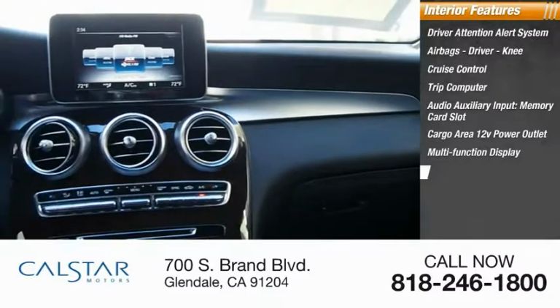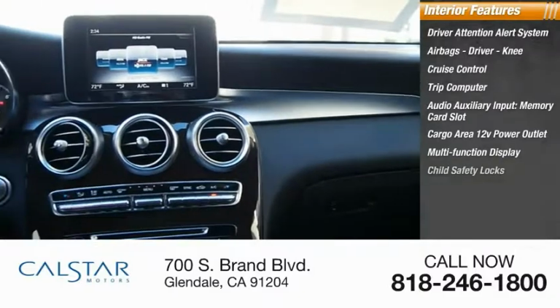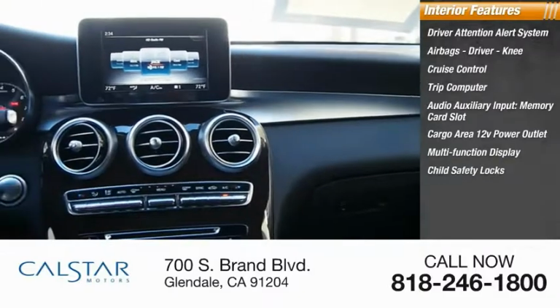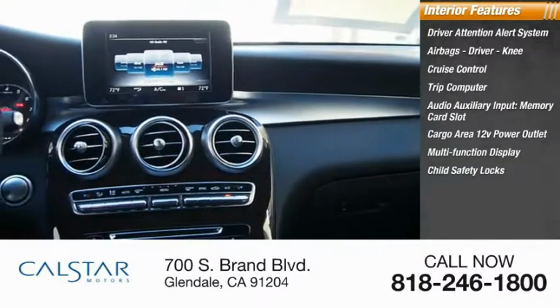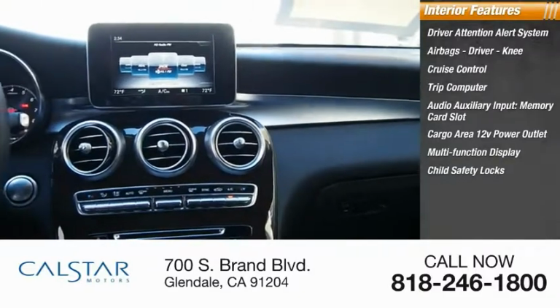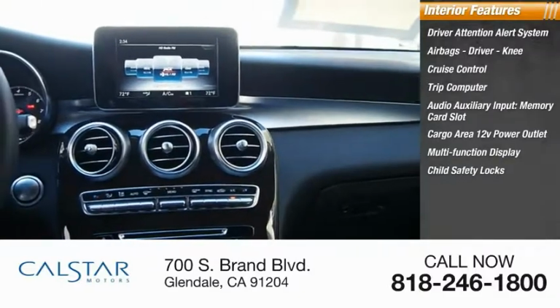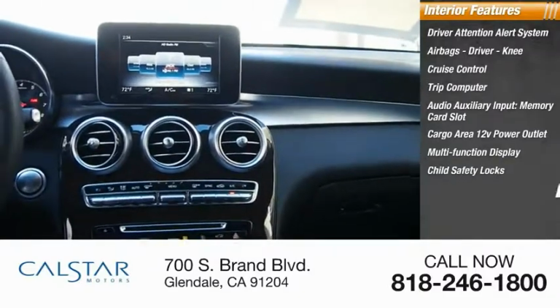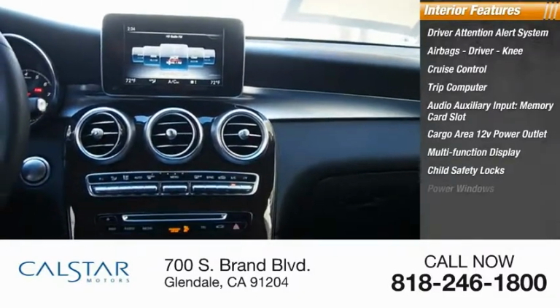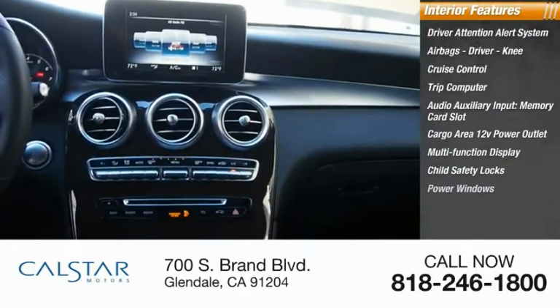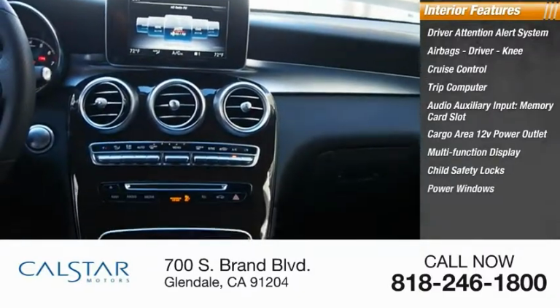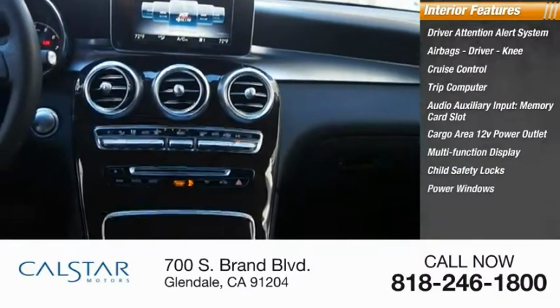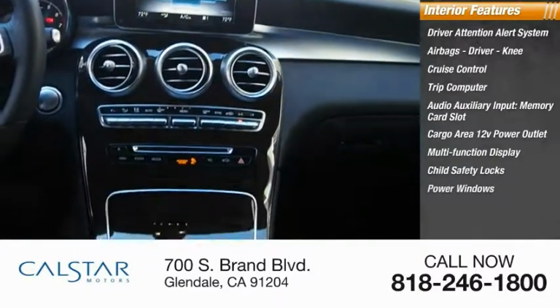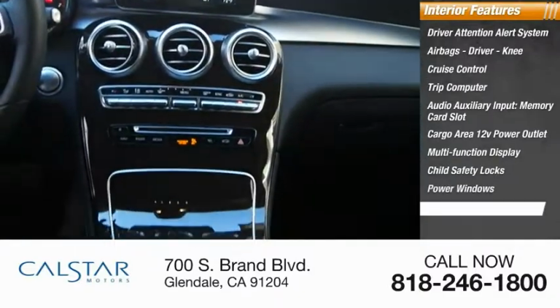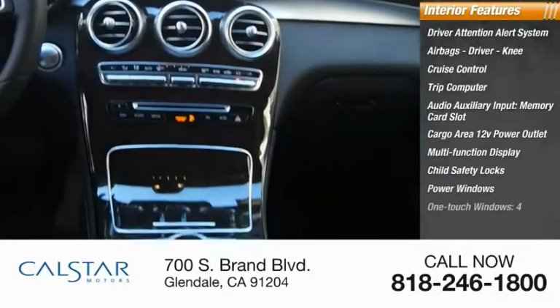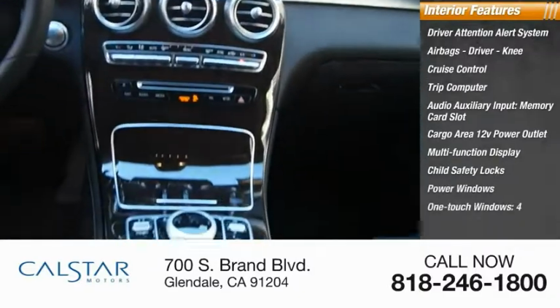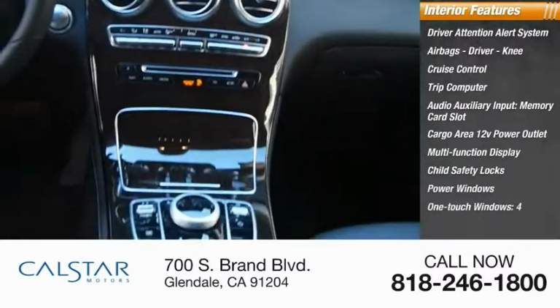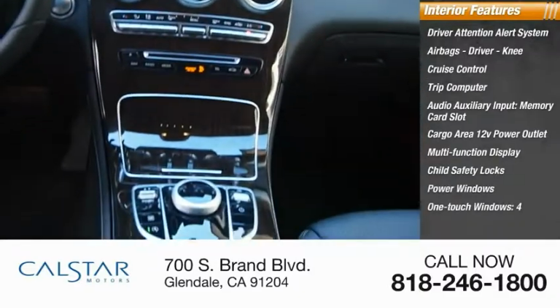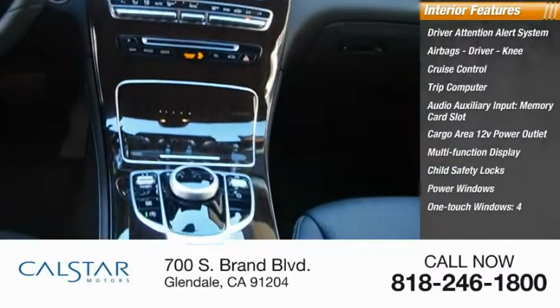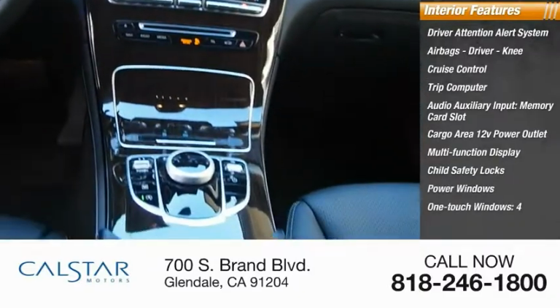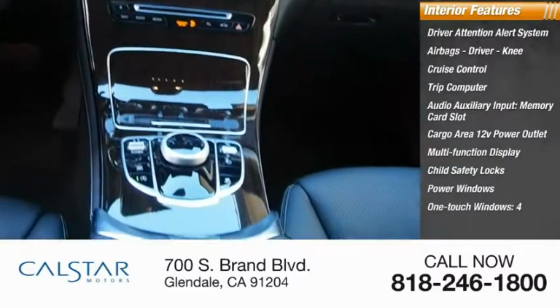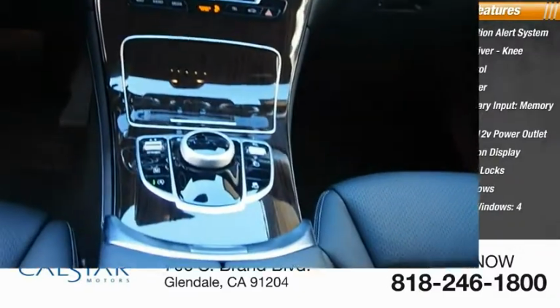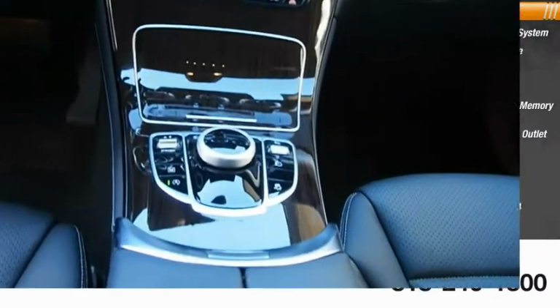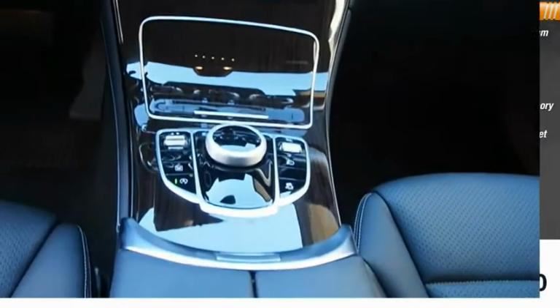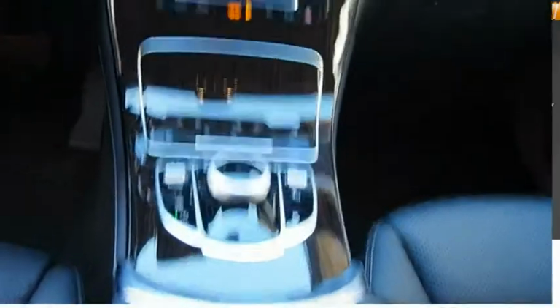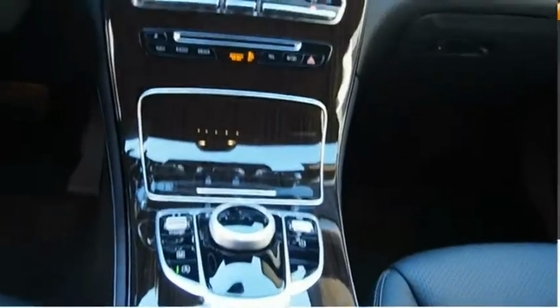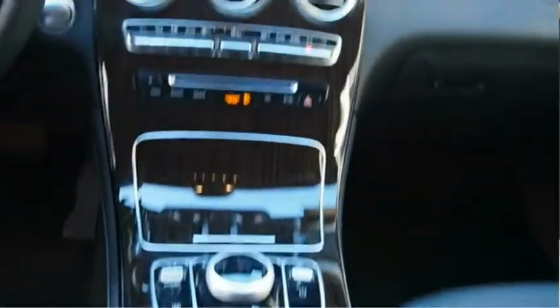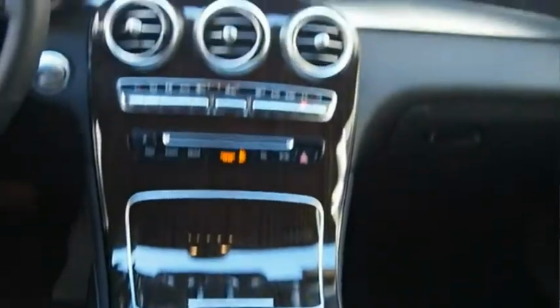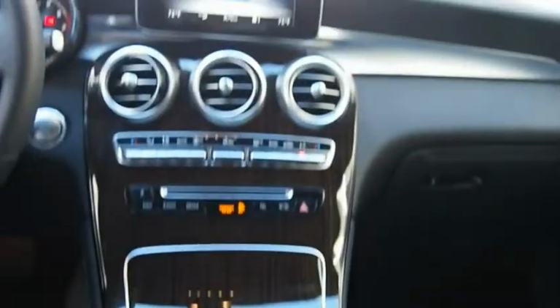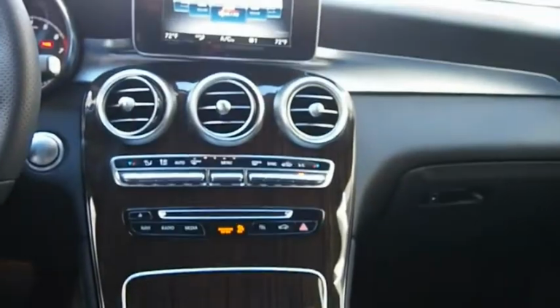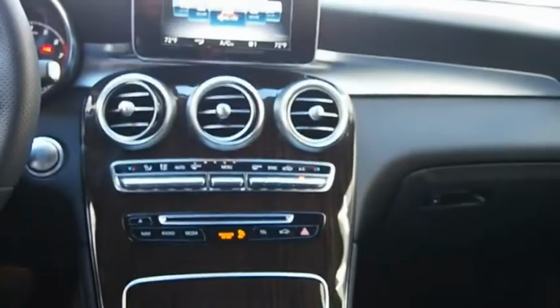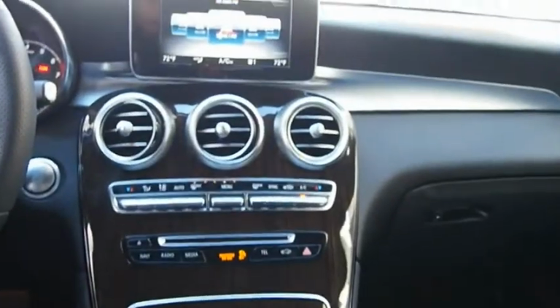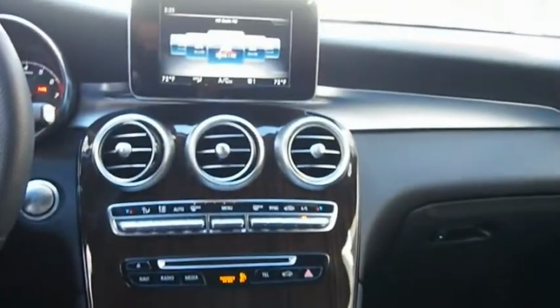Child safety locks. Power windows. One-touch windows — four. Your new ride is just a phone call away.